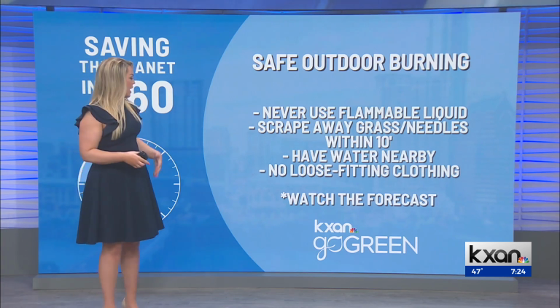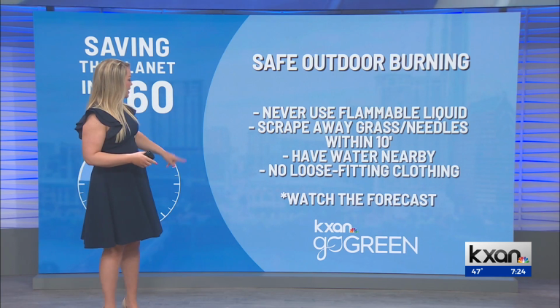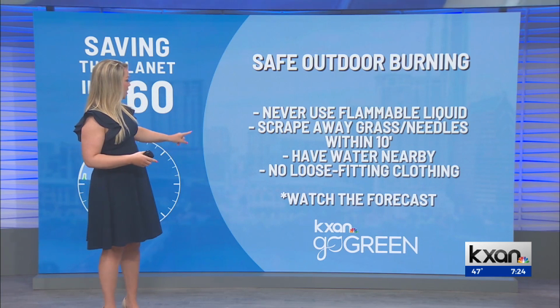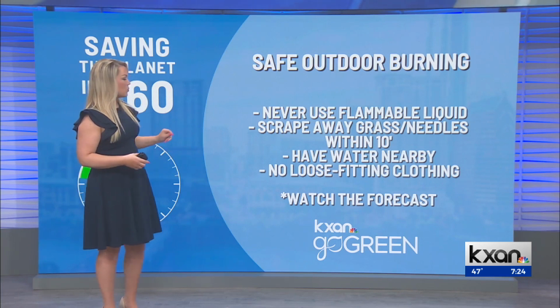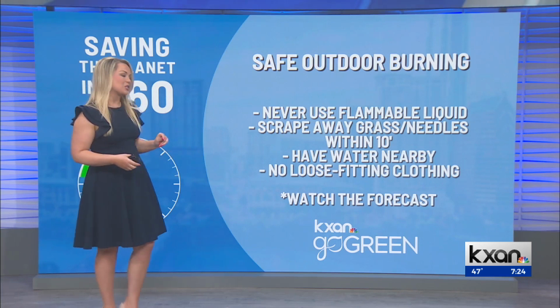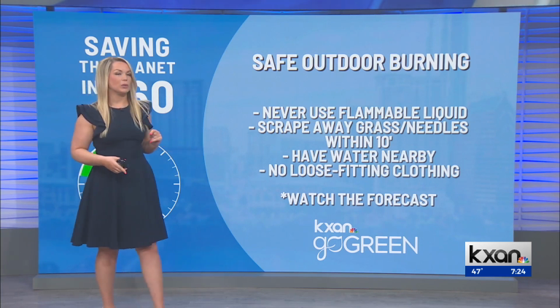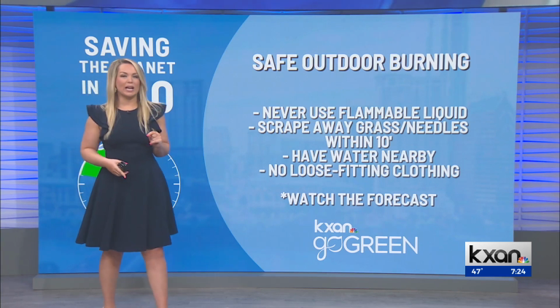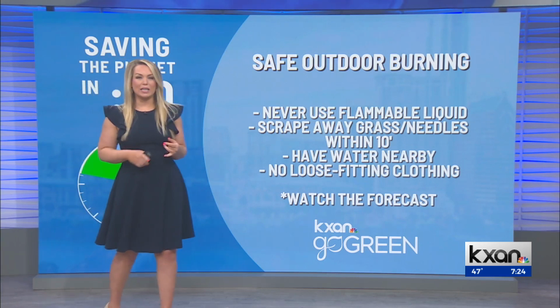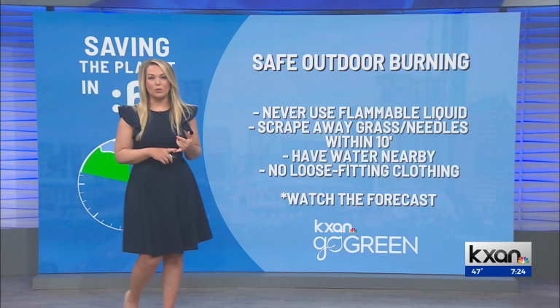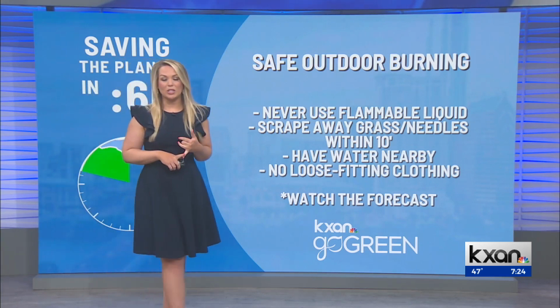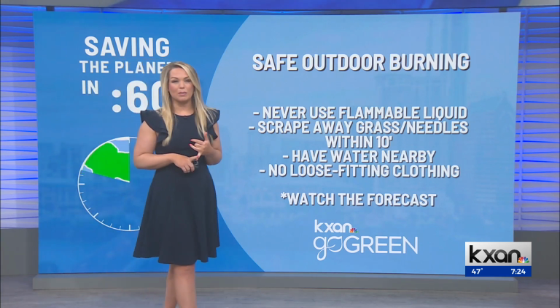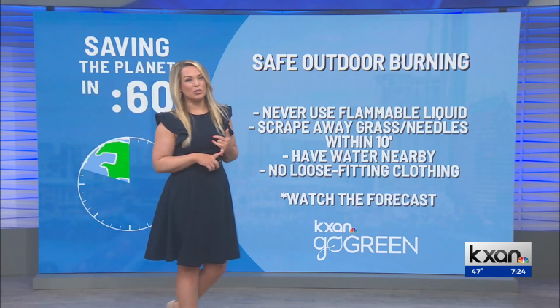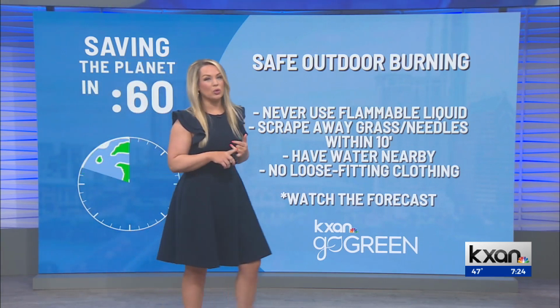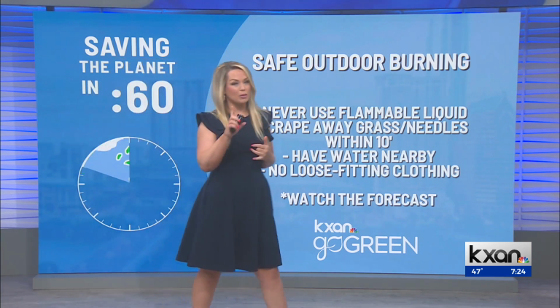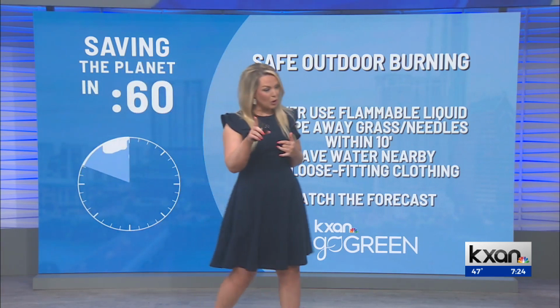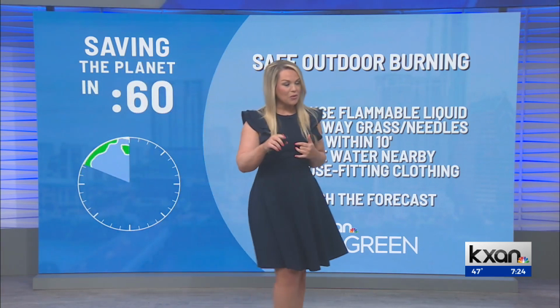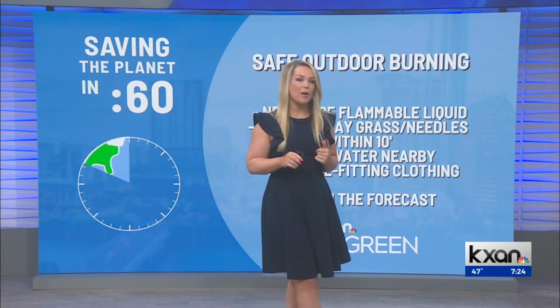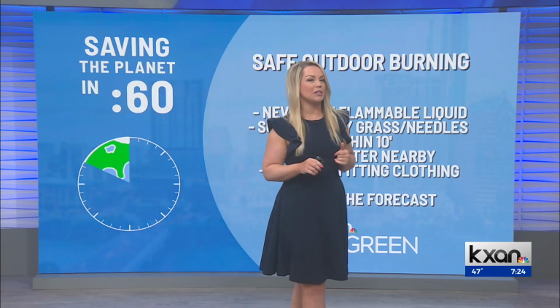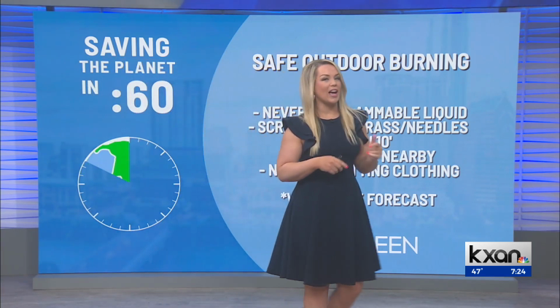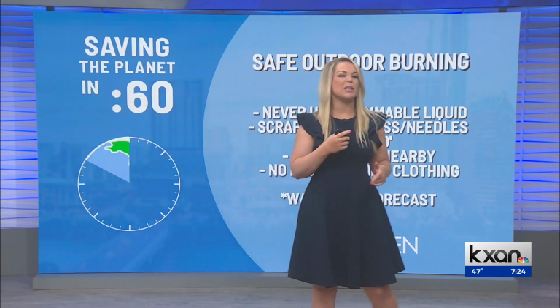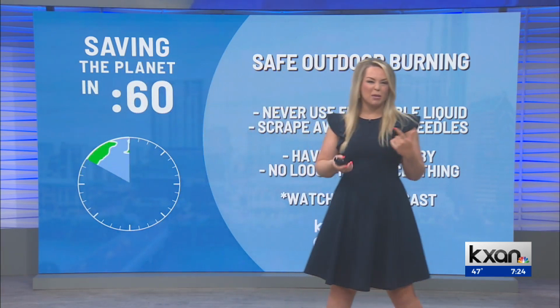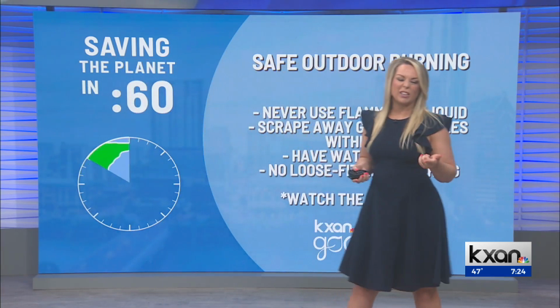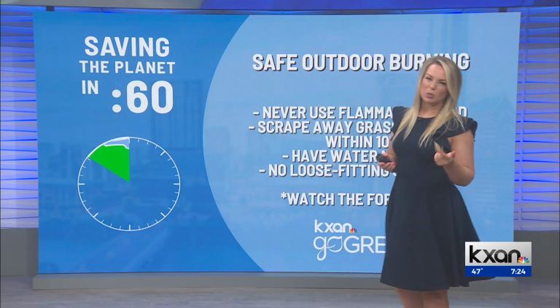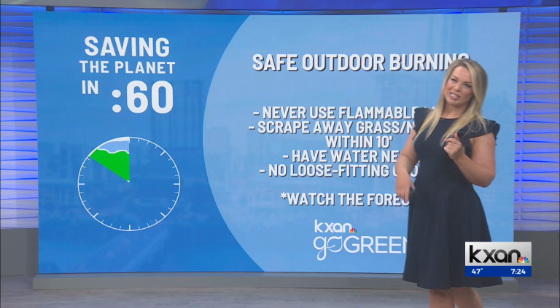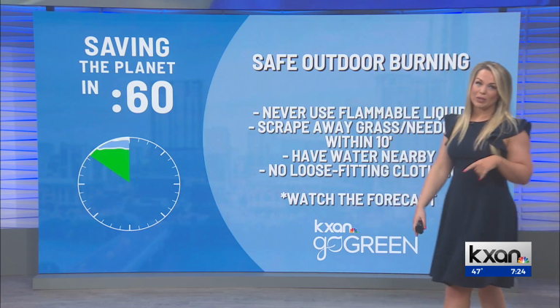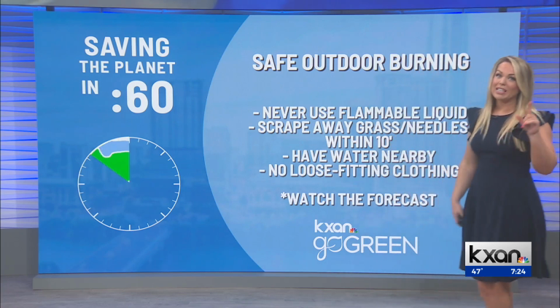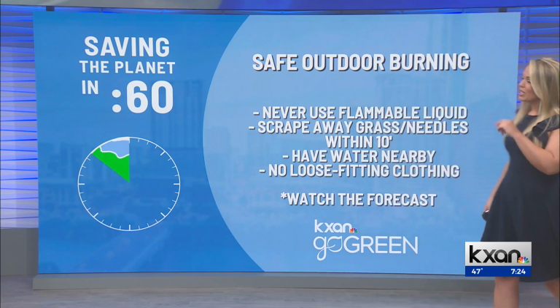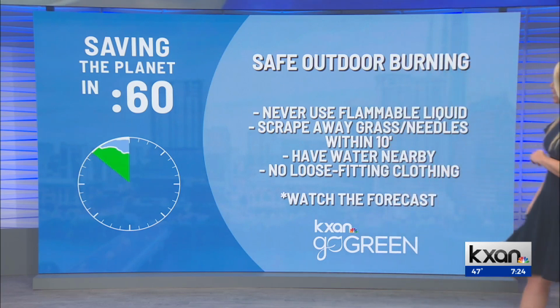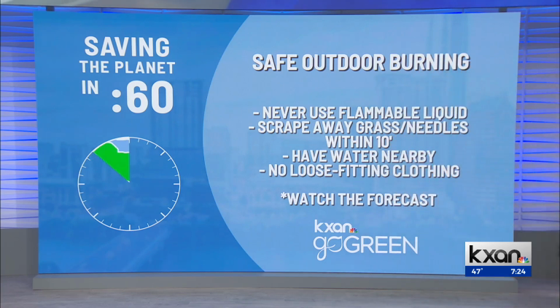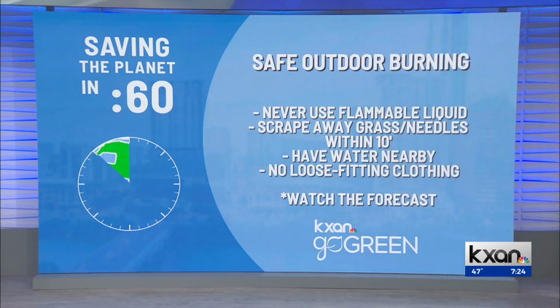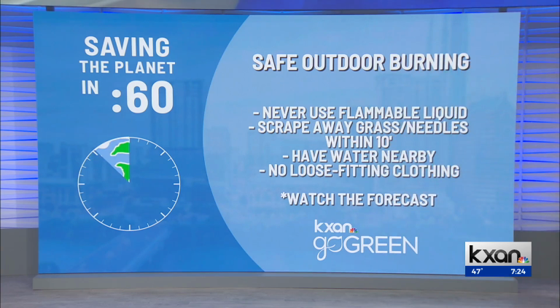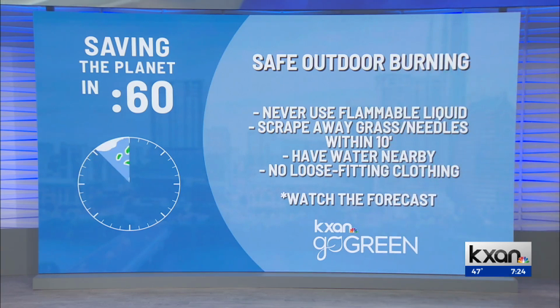As always, watch the forecast. Today the winds are going to be too strong tomorrow. A better day, but then we get back to those breezy to windy conditions as we get into Friday.